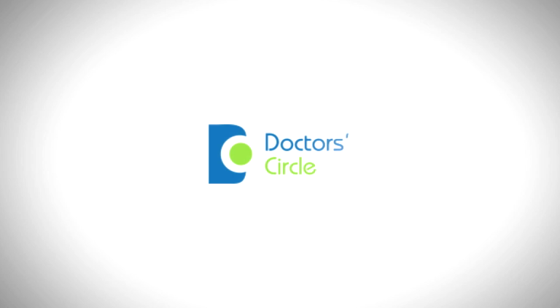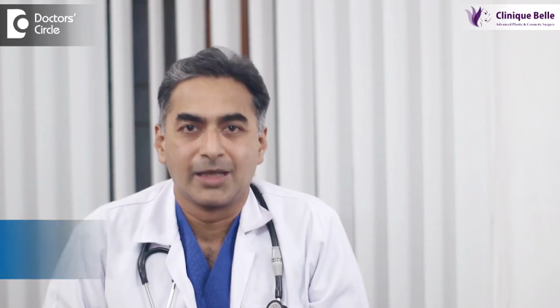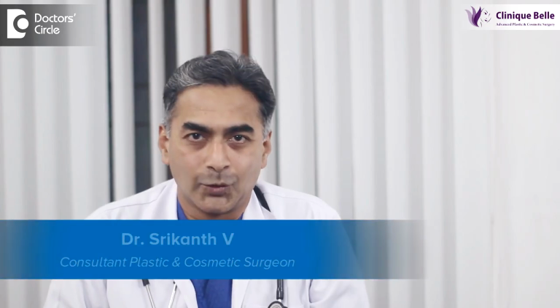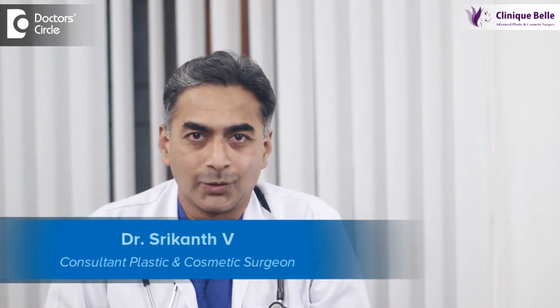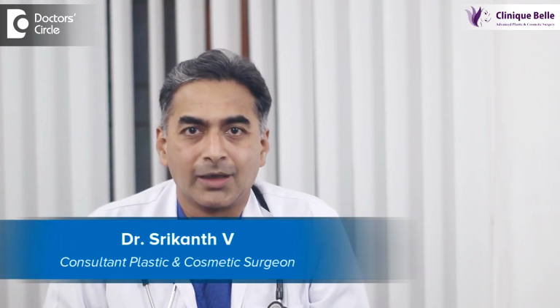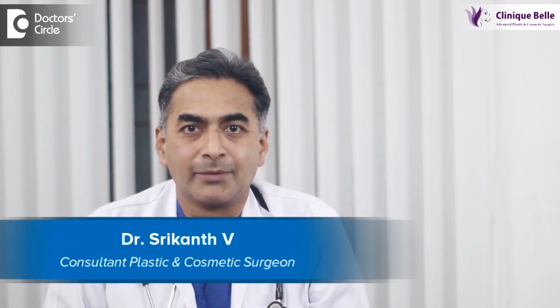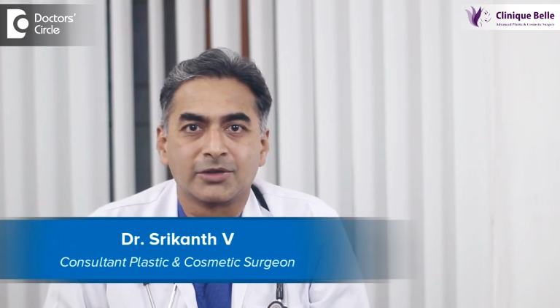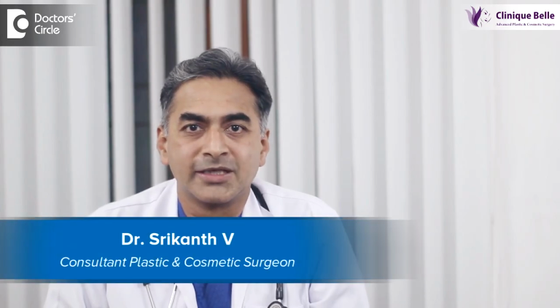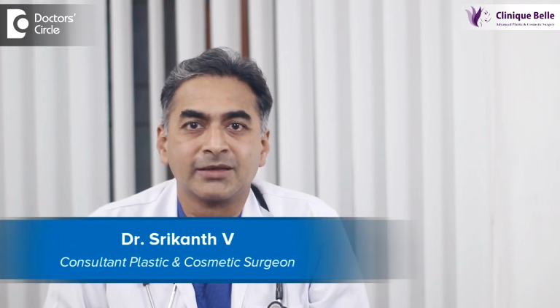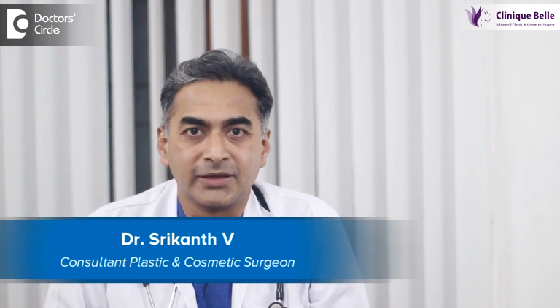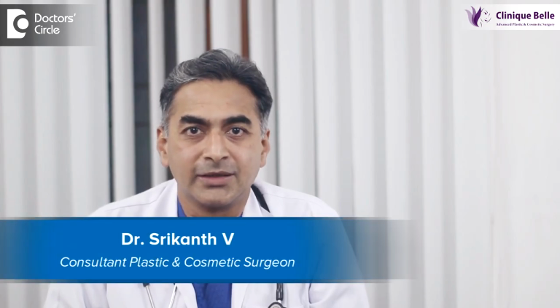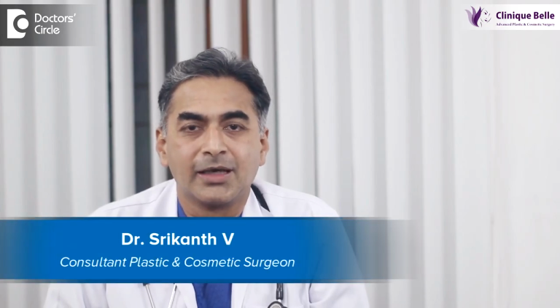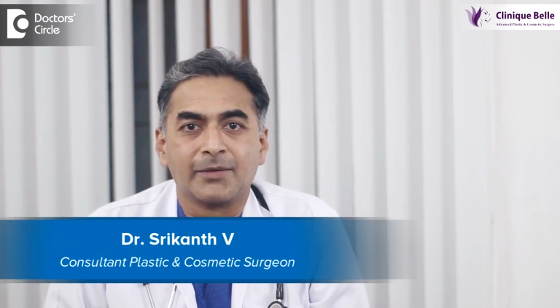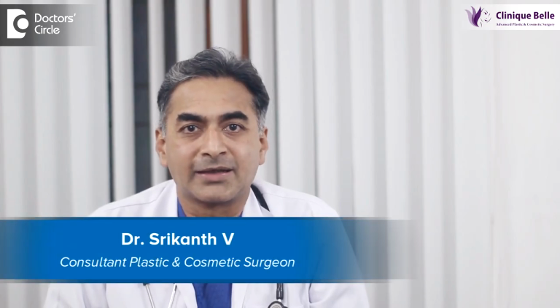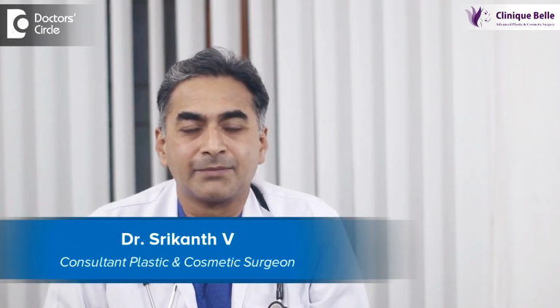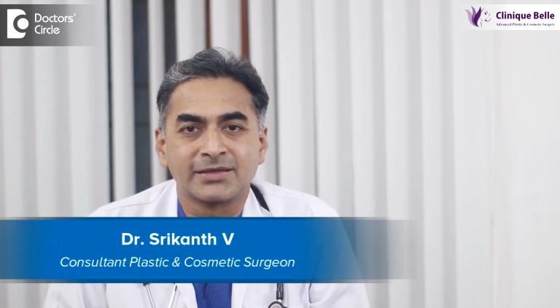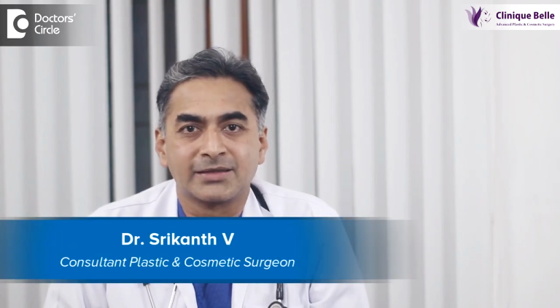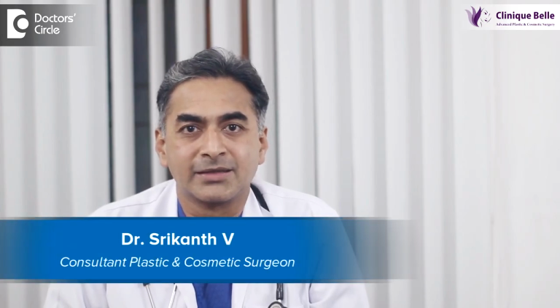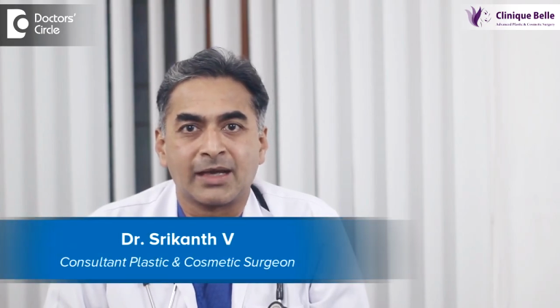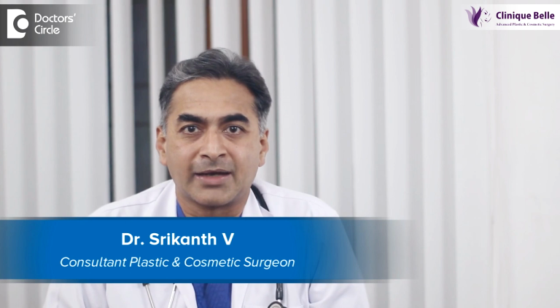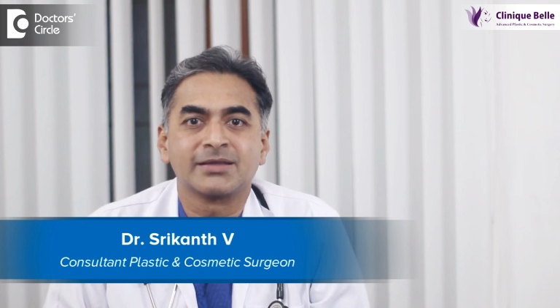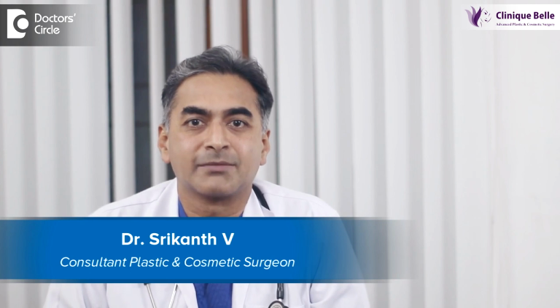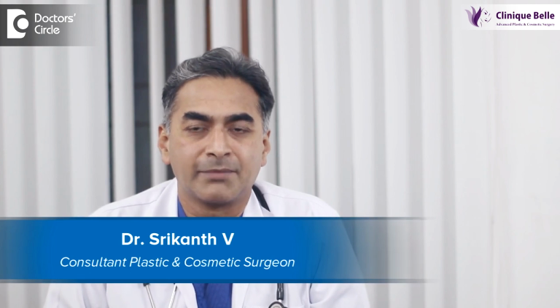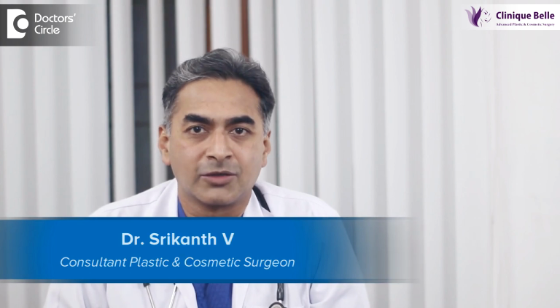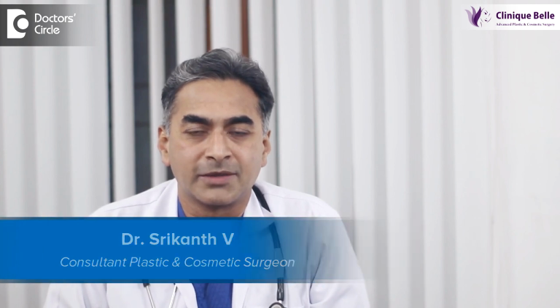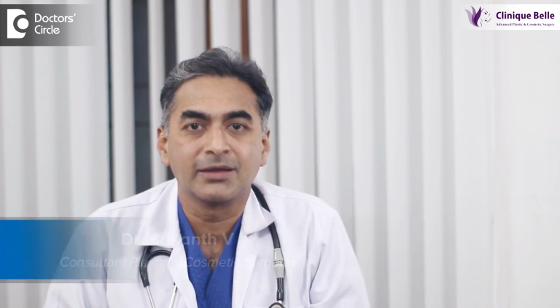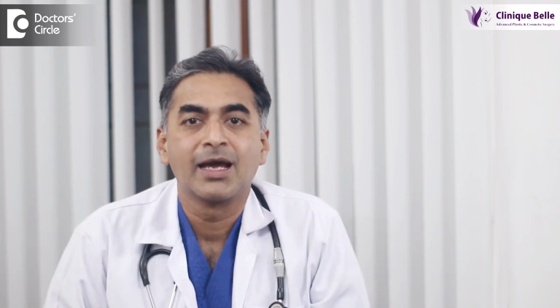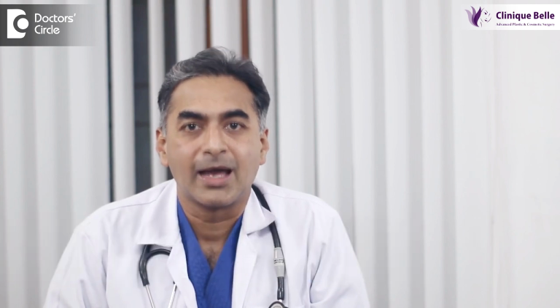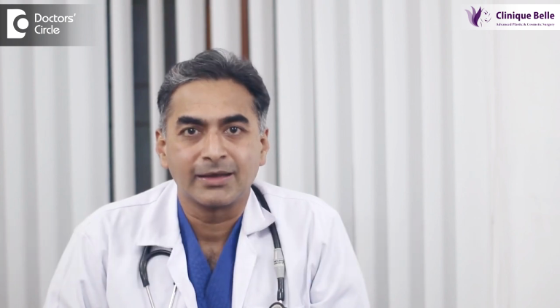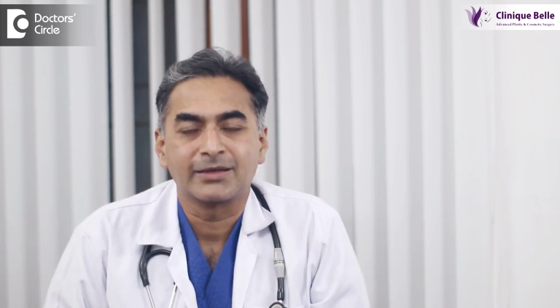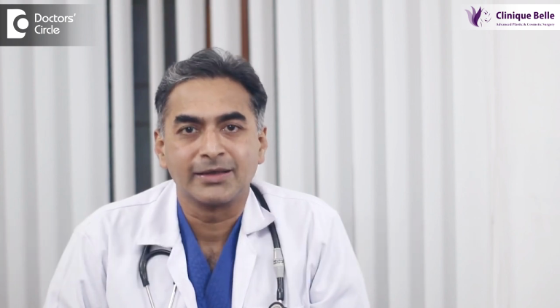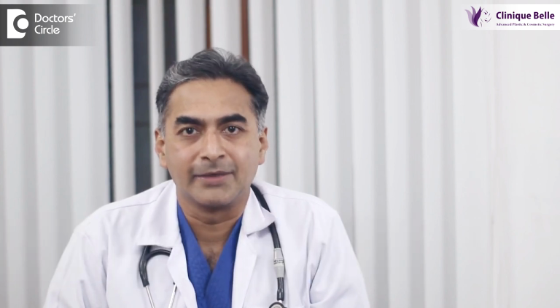Hello, I'm Dr. Srikant Vee. I'm a practicing plastic surgeon. I practice at Manipal Hospital and at Clinic Well.